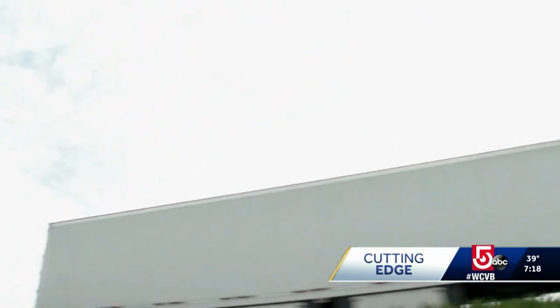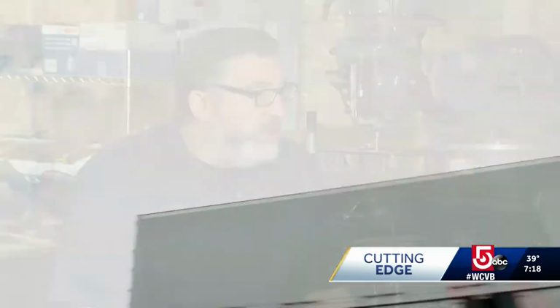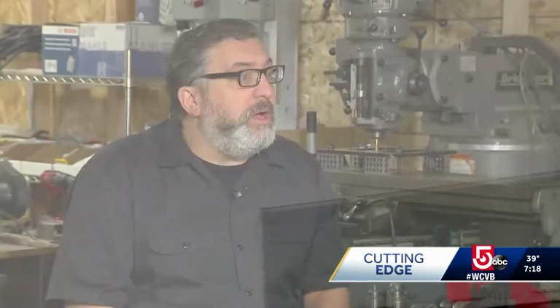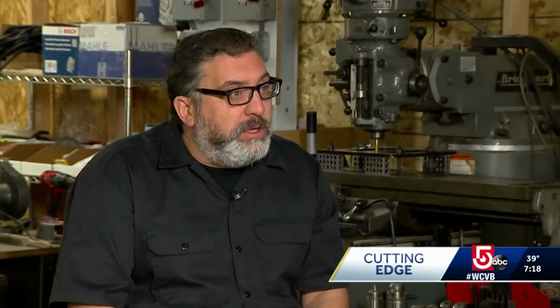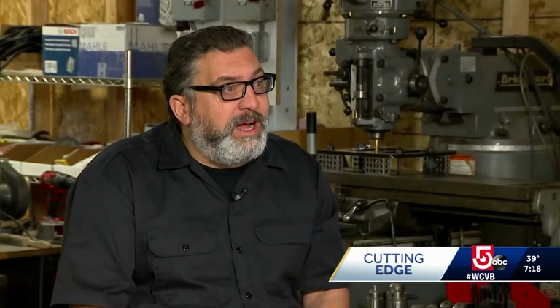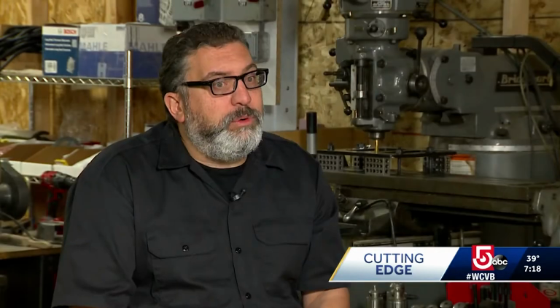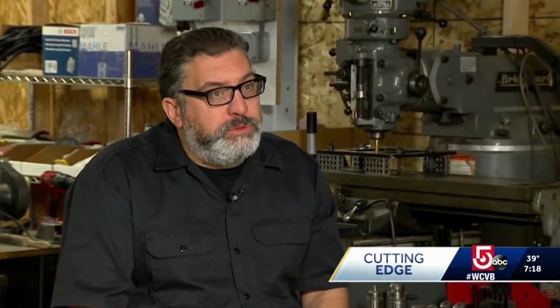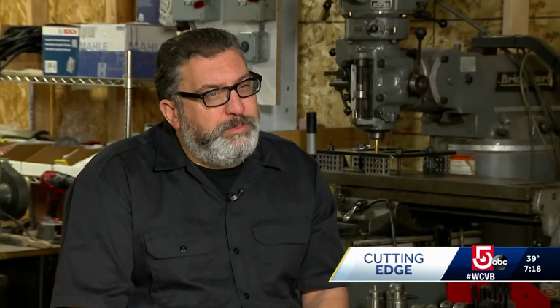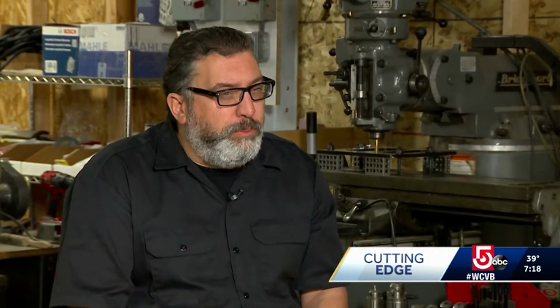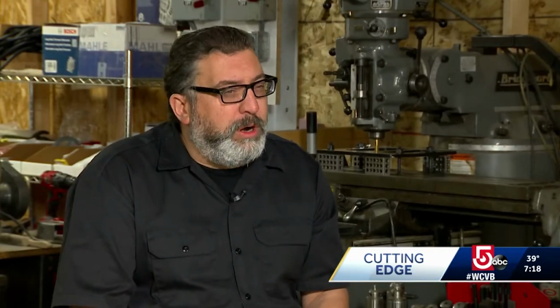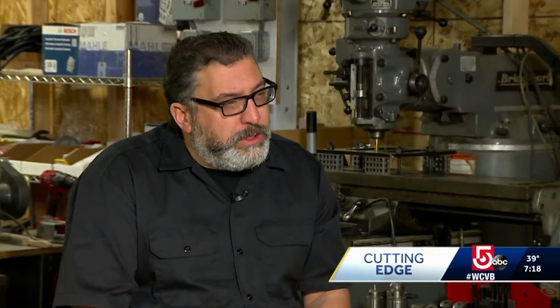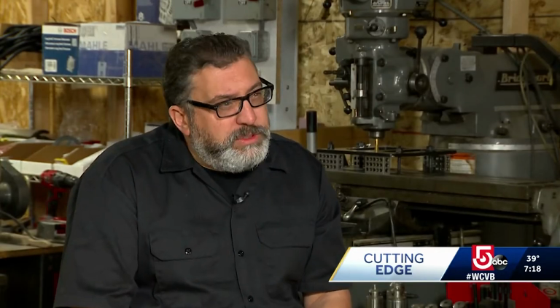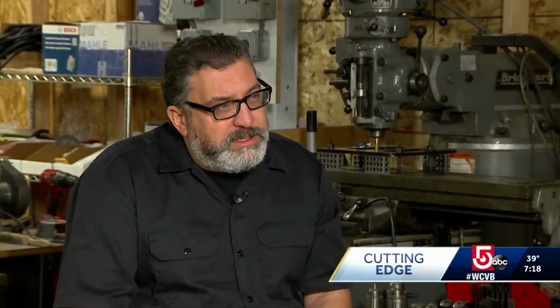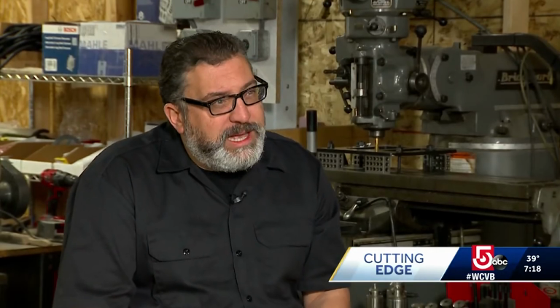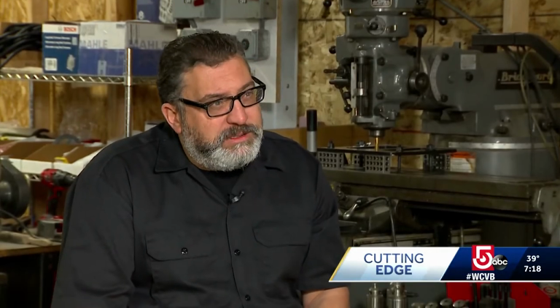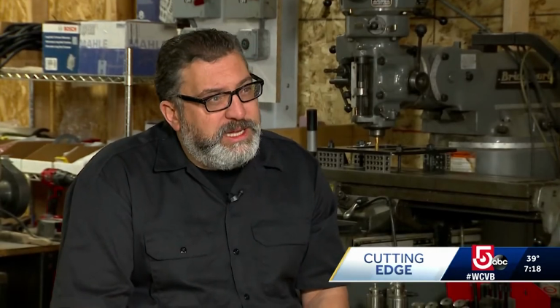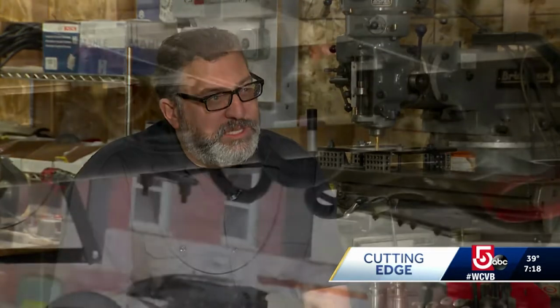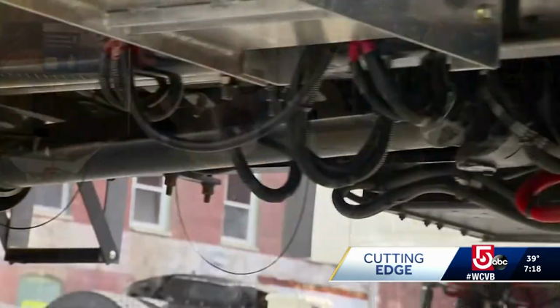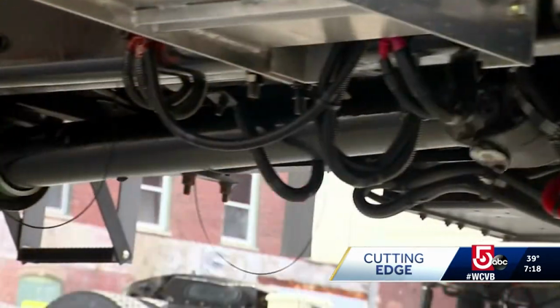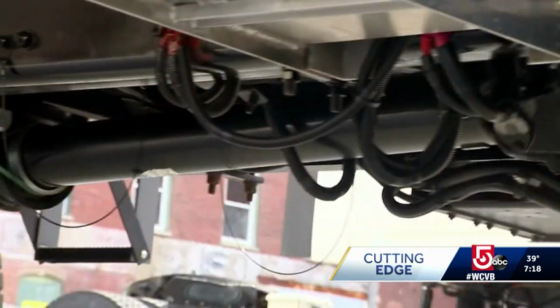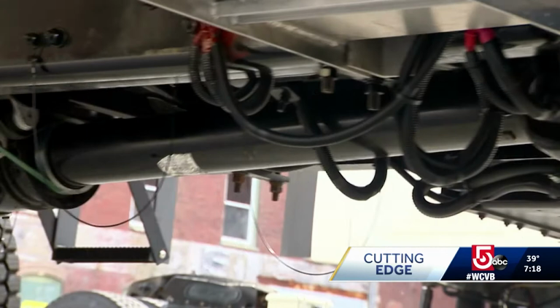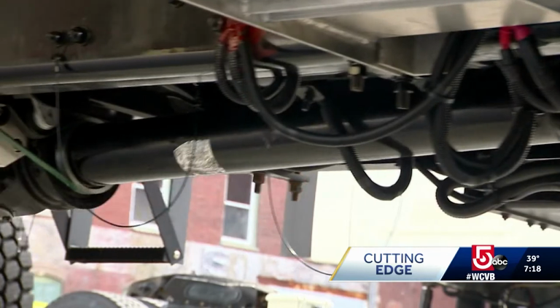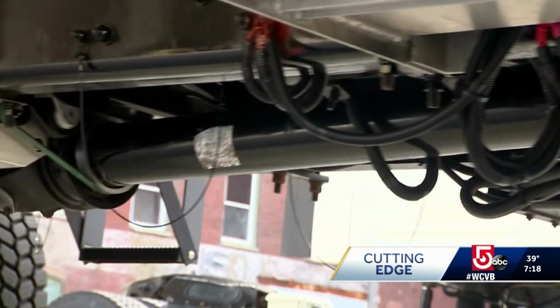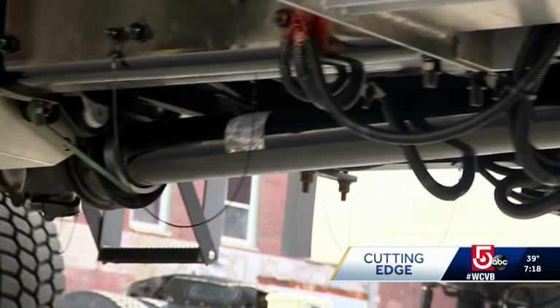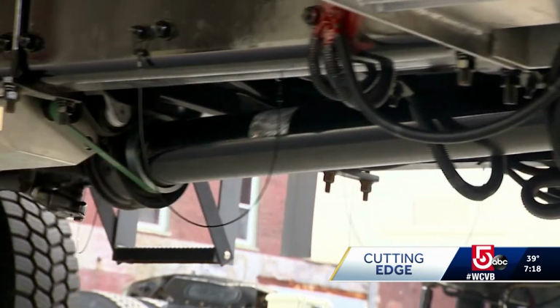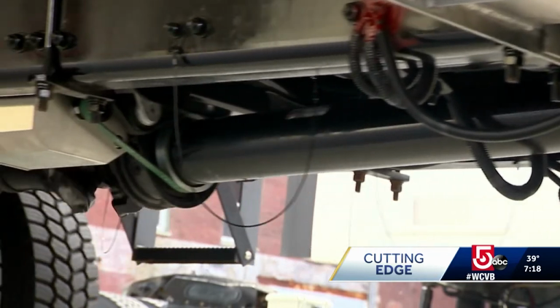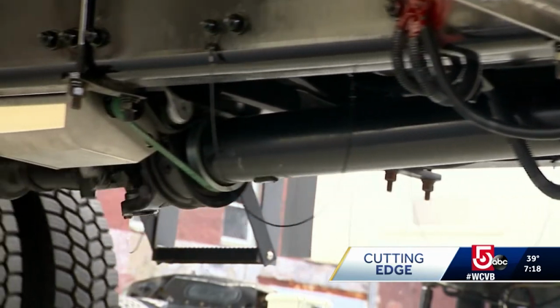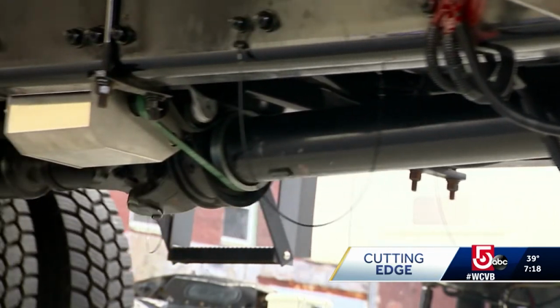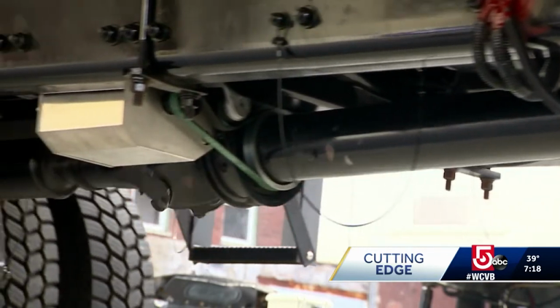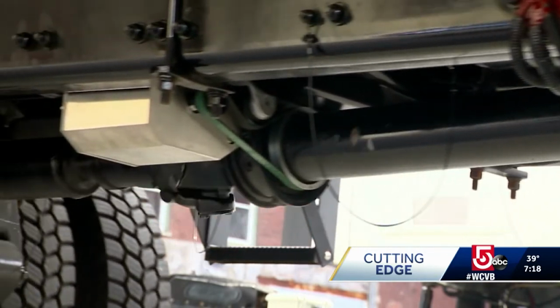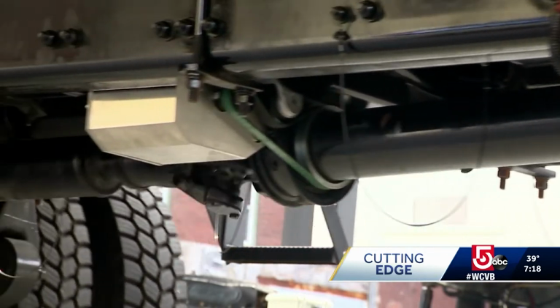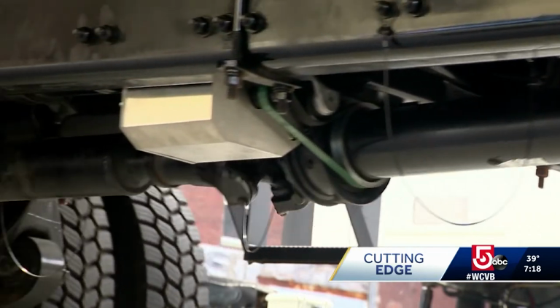A long-haul driver will burn about 2,000 gallons a year sitting in a parking lot idling their engine, and we can eliminate that.